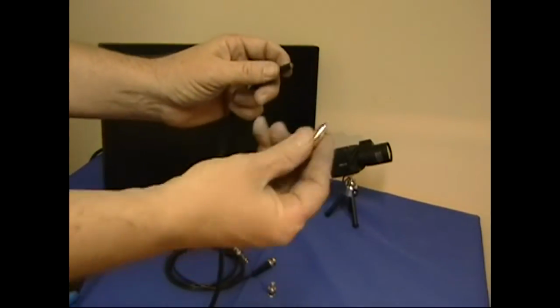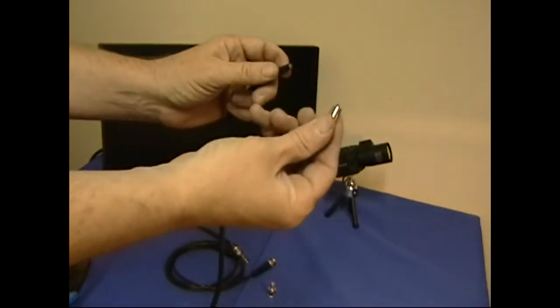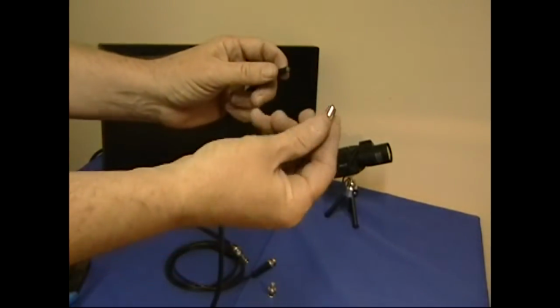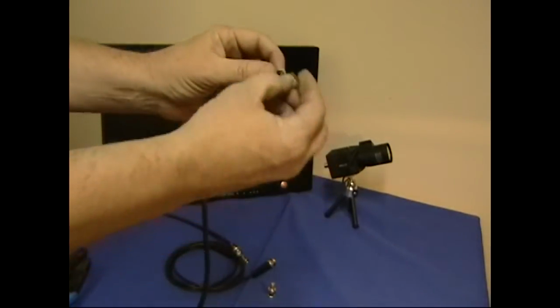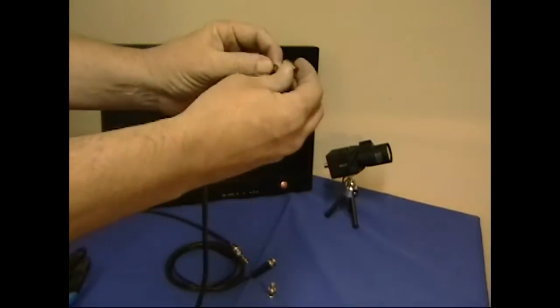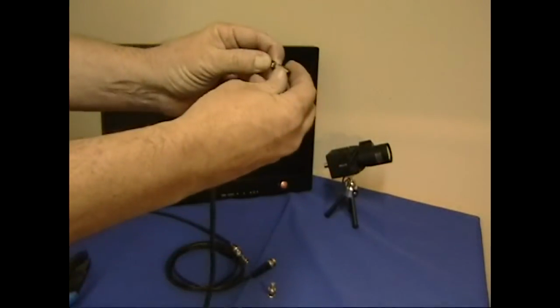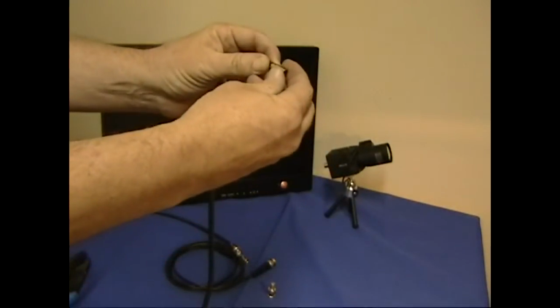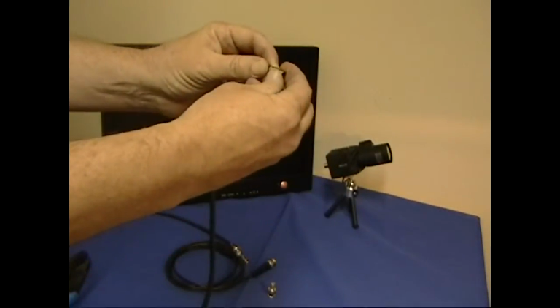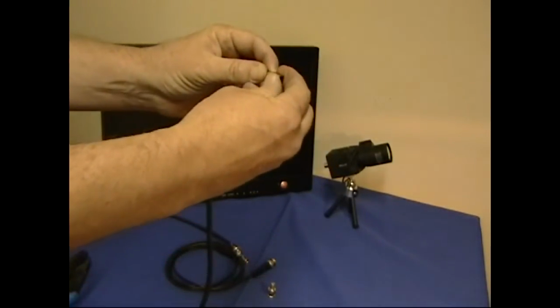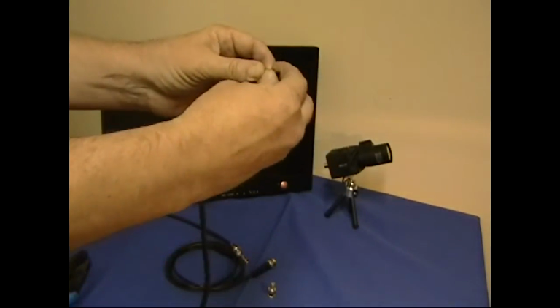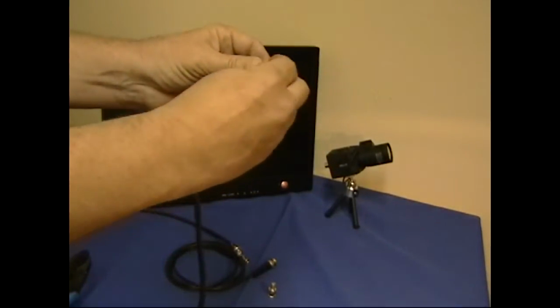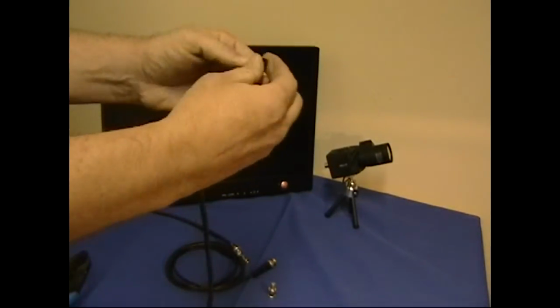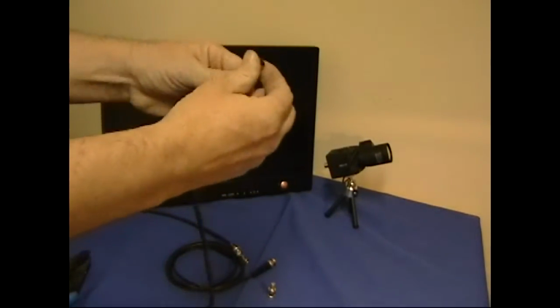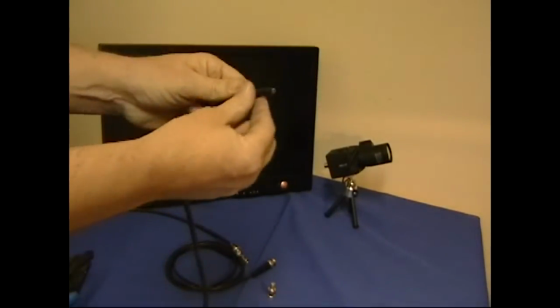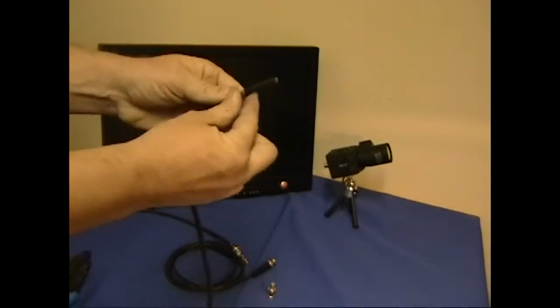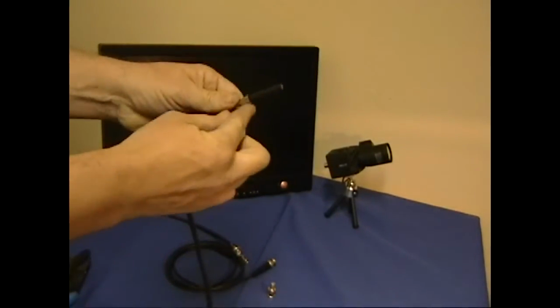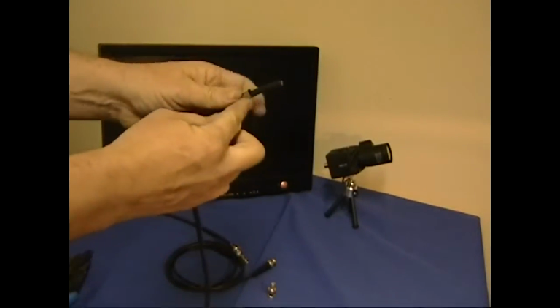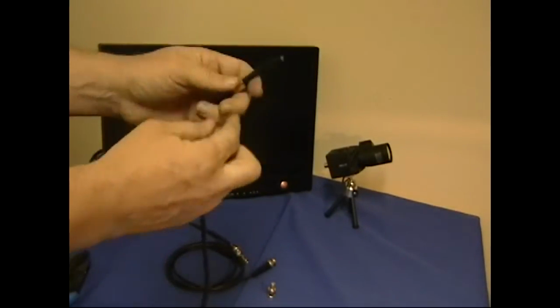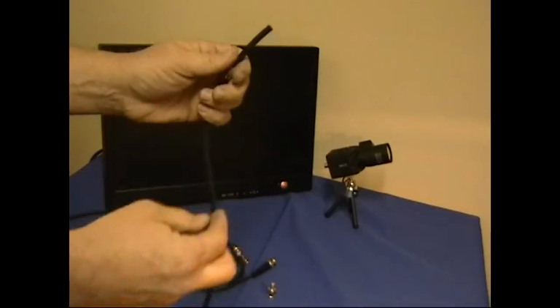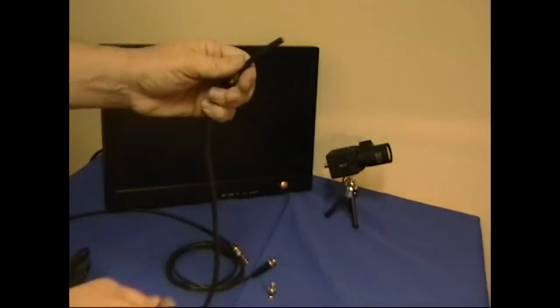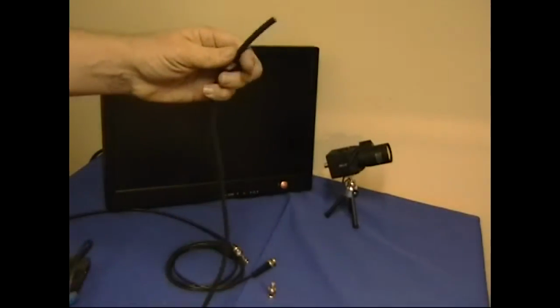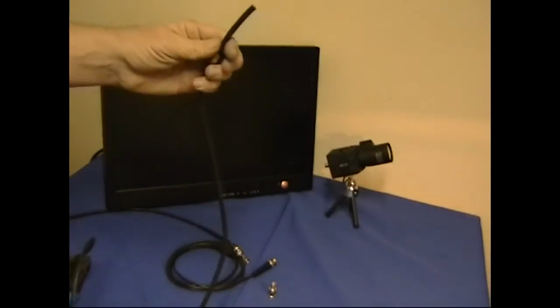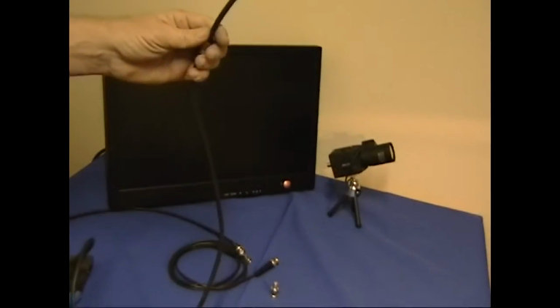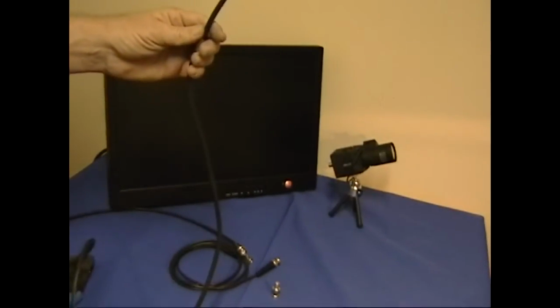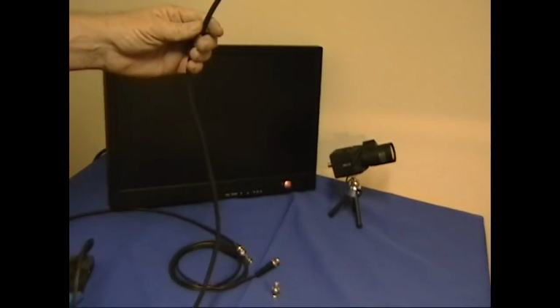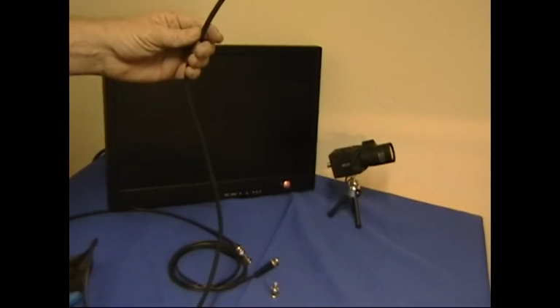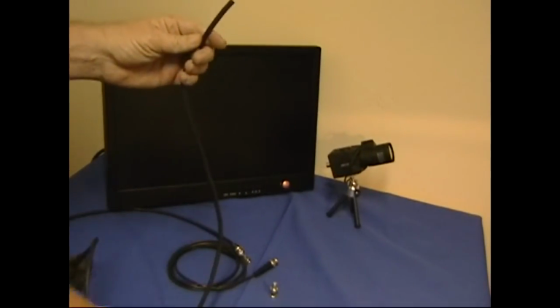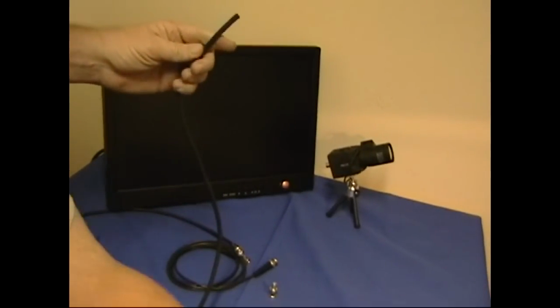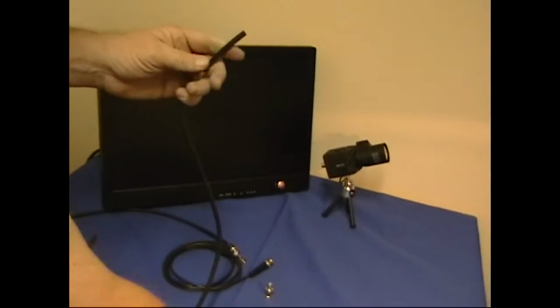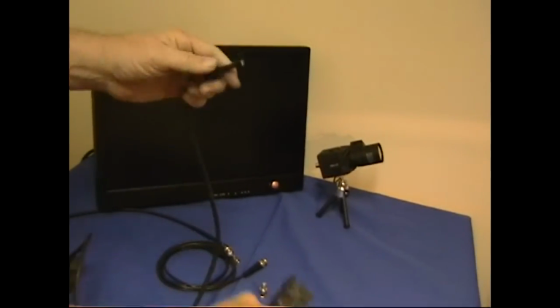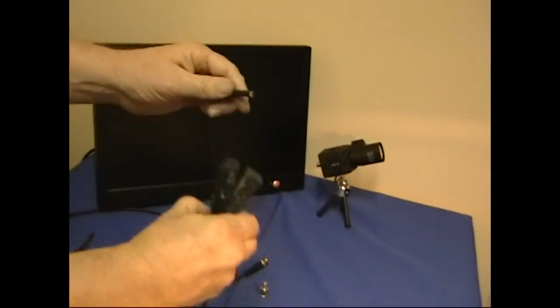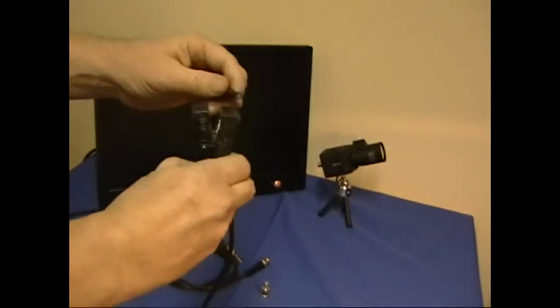First thing you want to do is slide the sleeve over the top of your cable. You'll be sorry if you forget to do that.